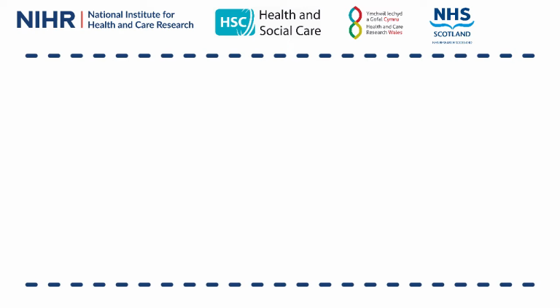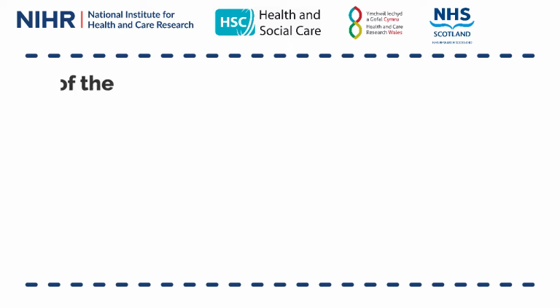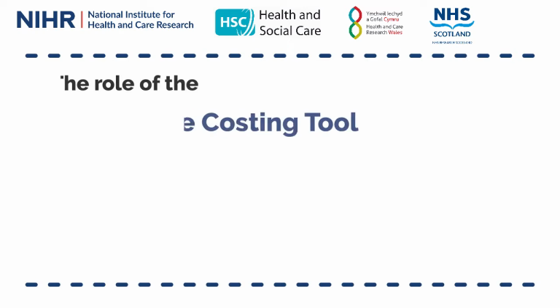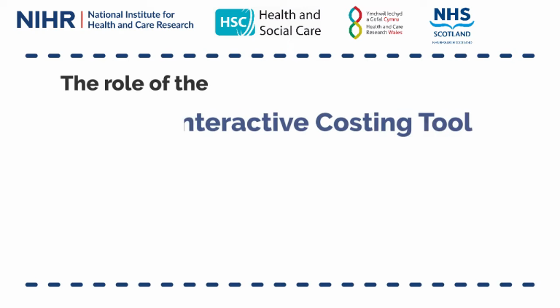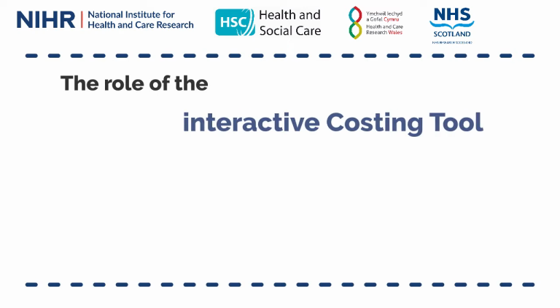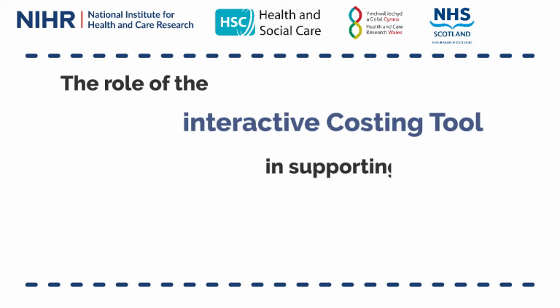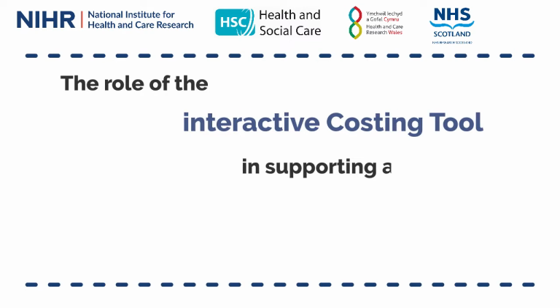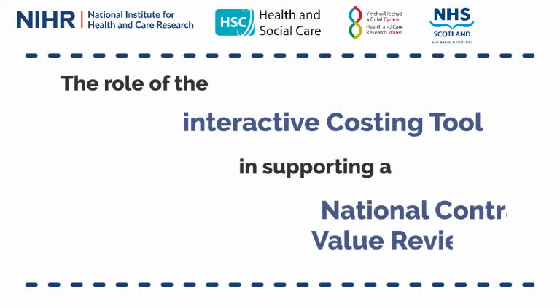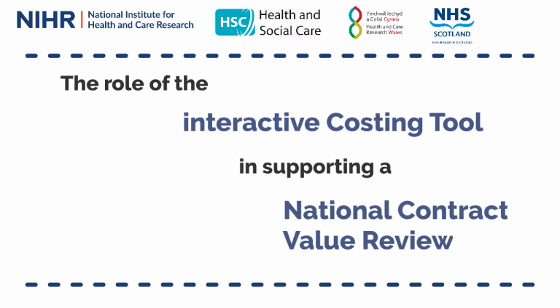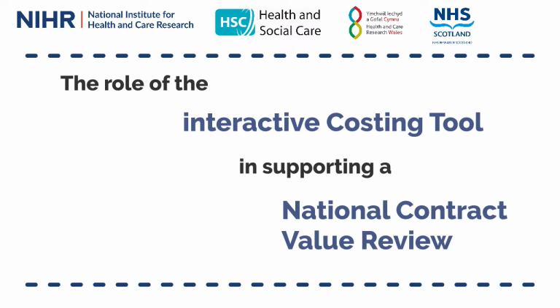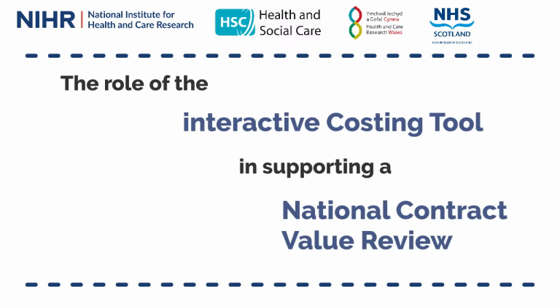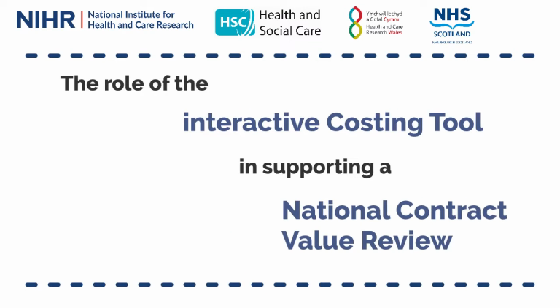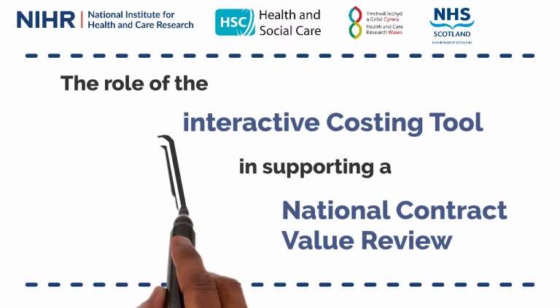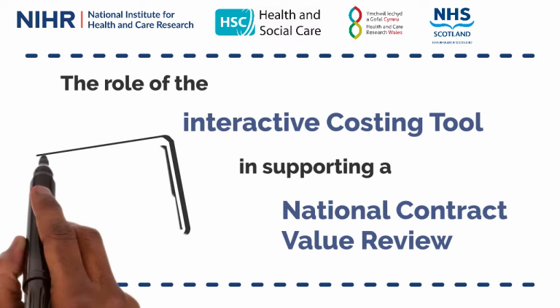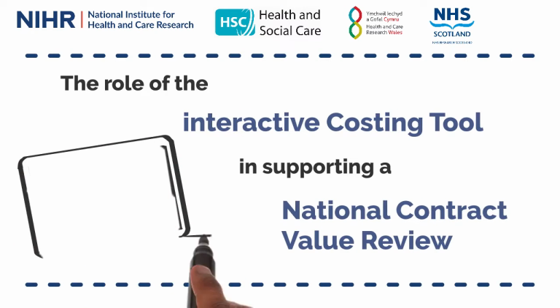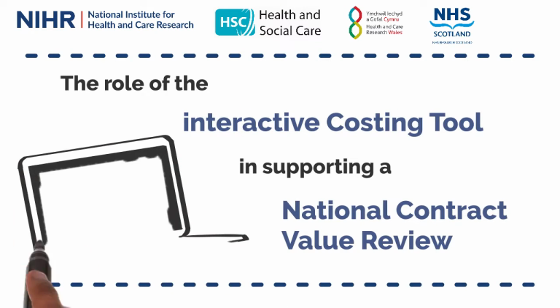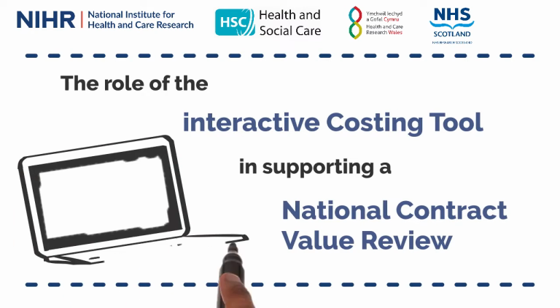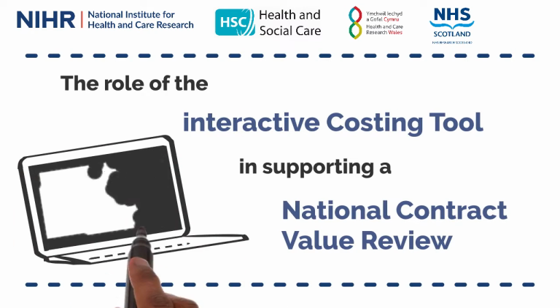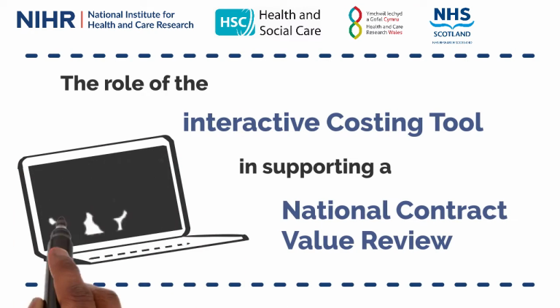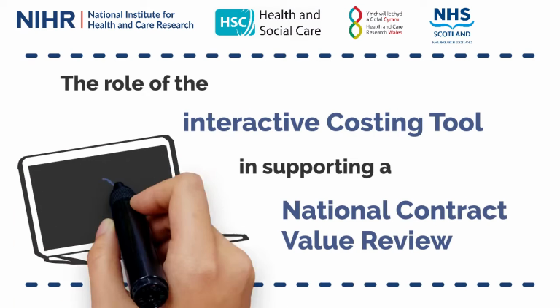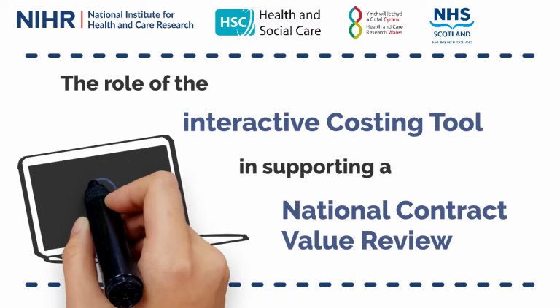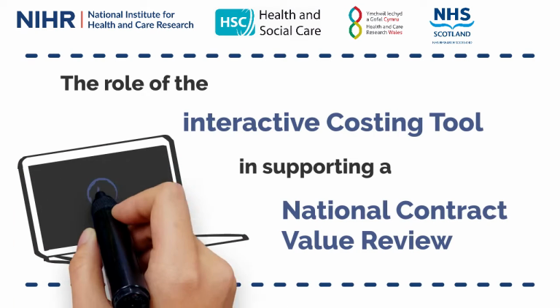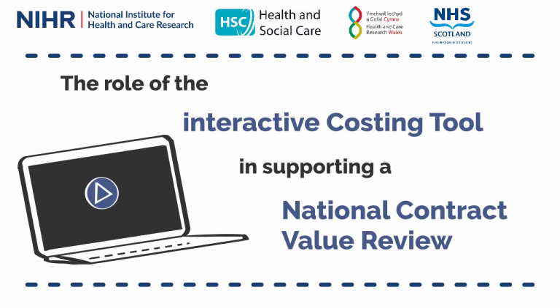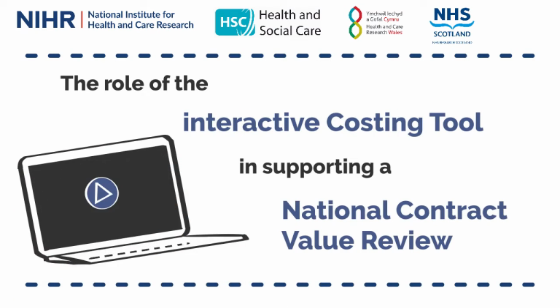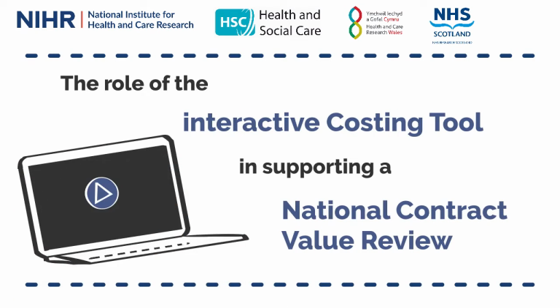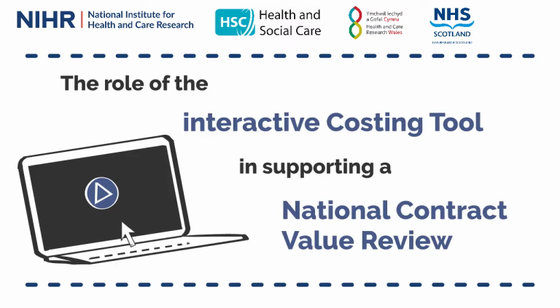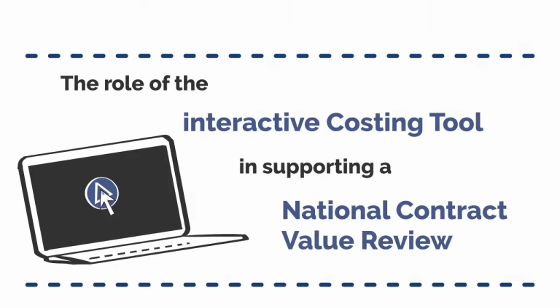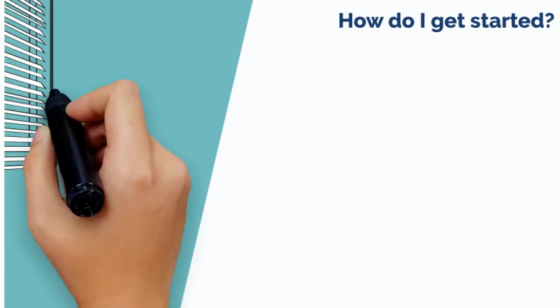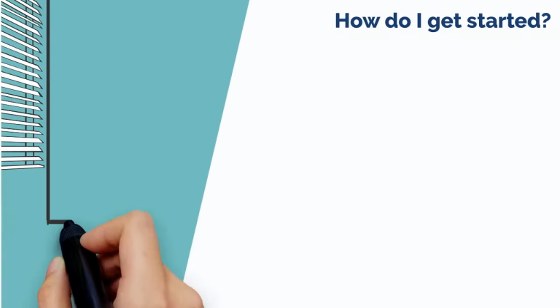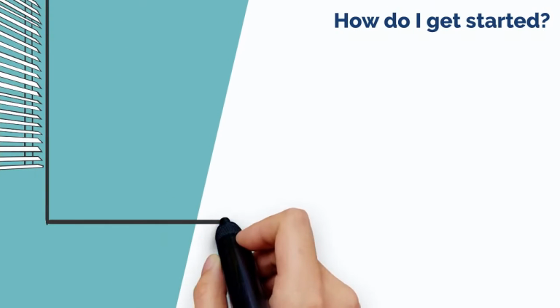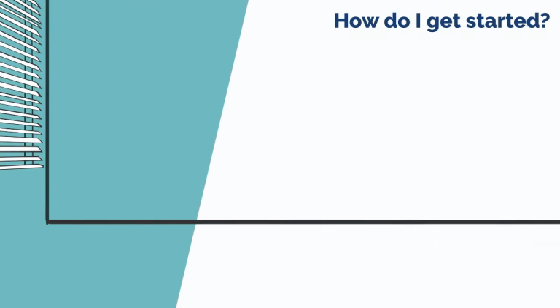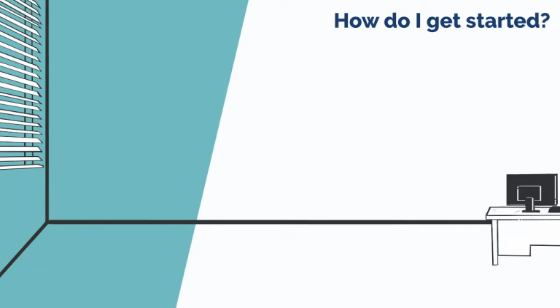The role of the interactive costing tool in supporting a national contract value review. How do I get started?